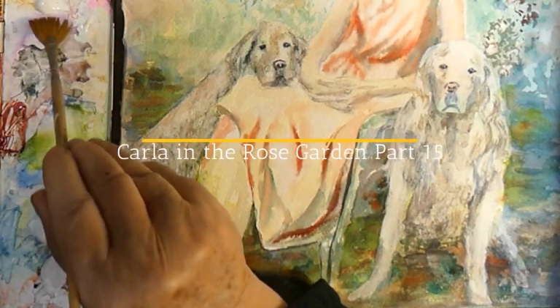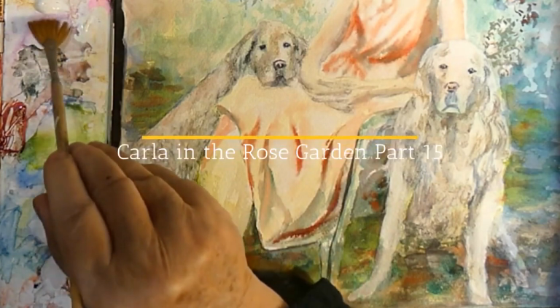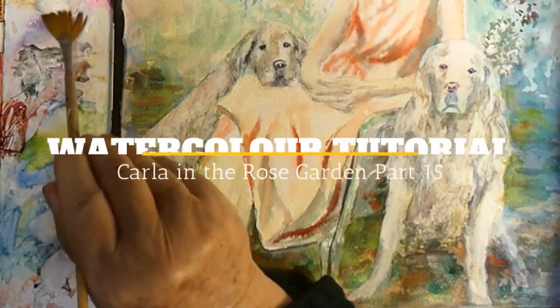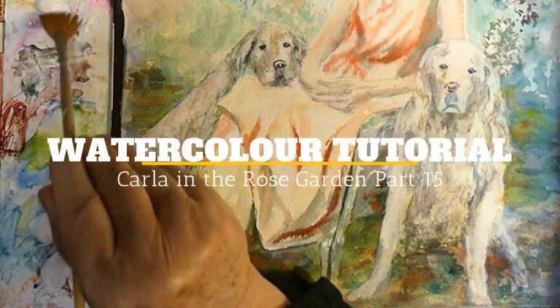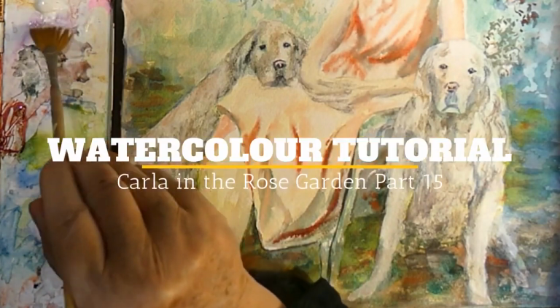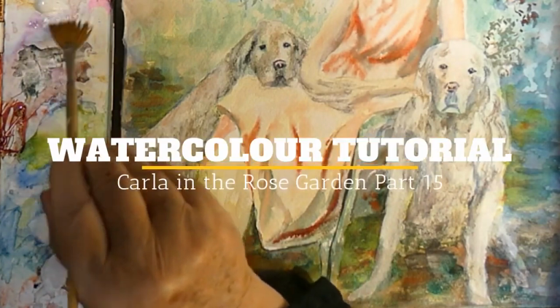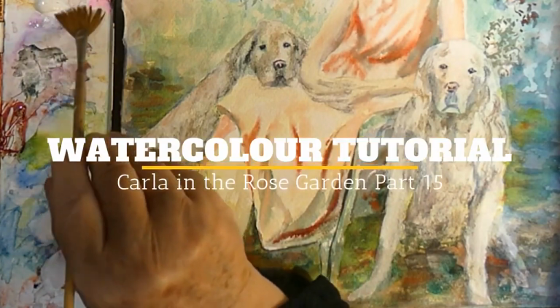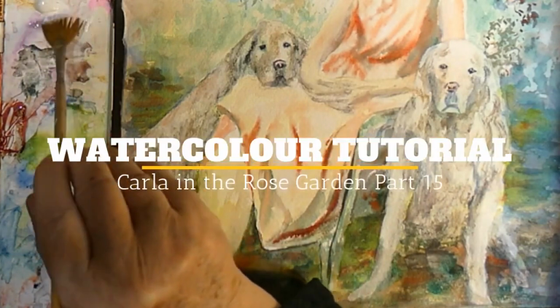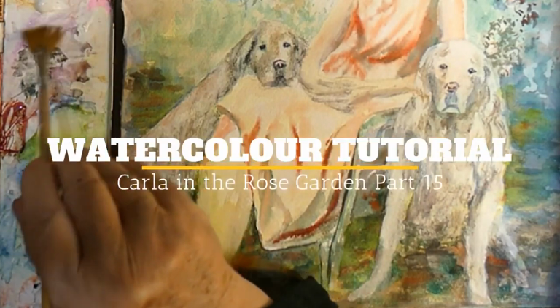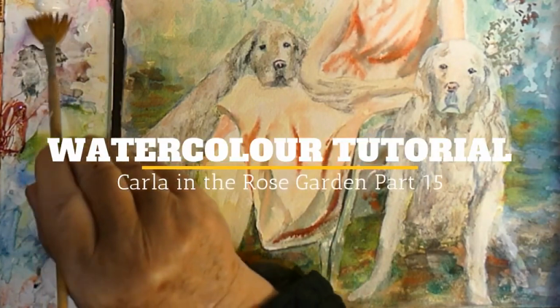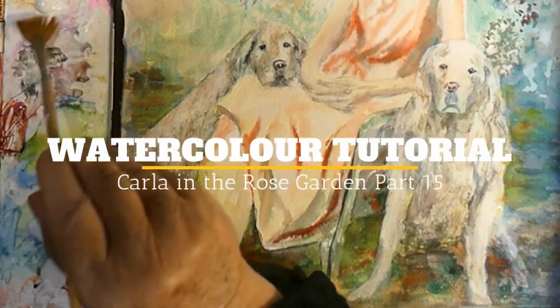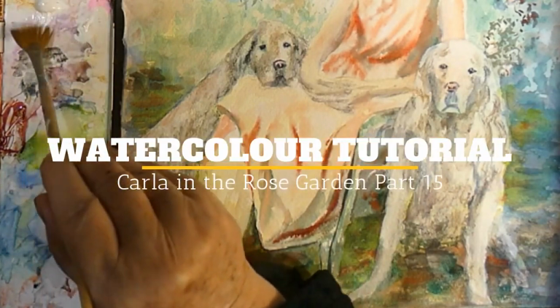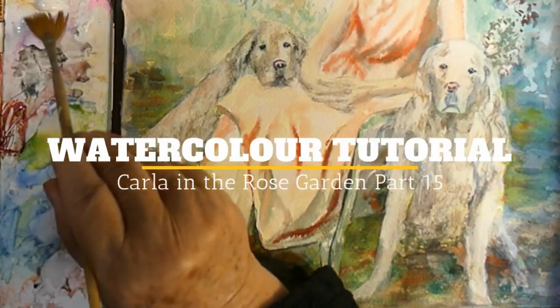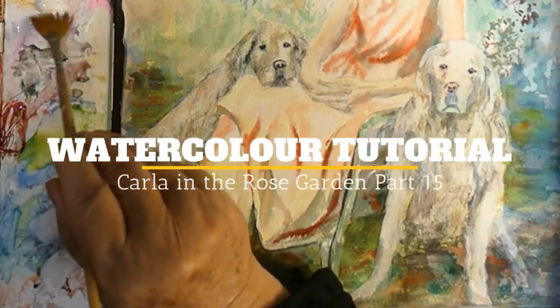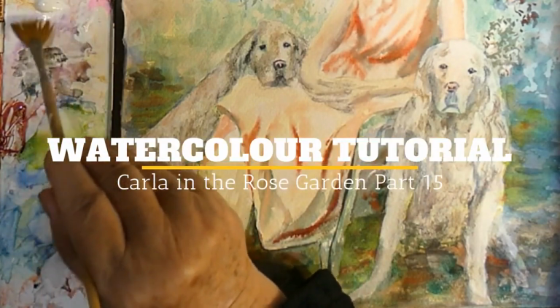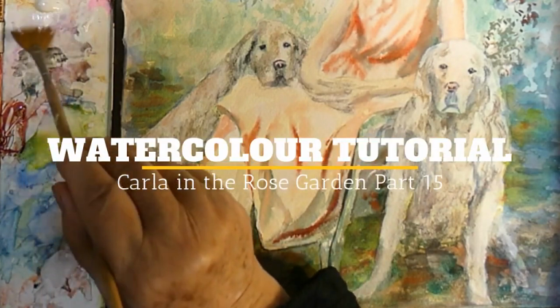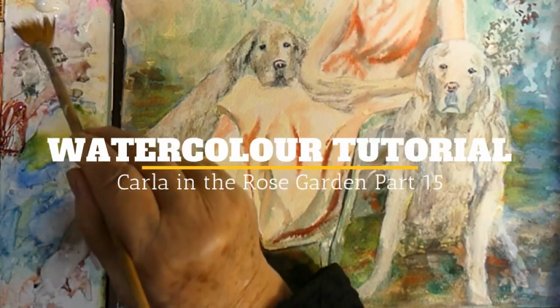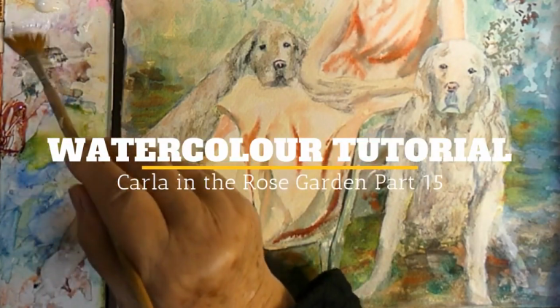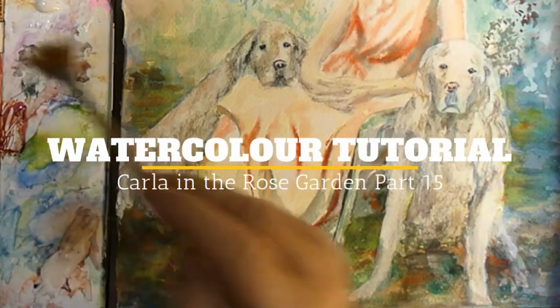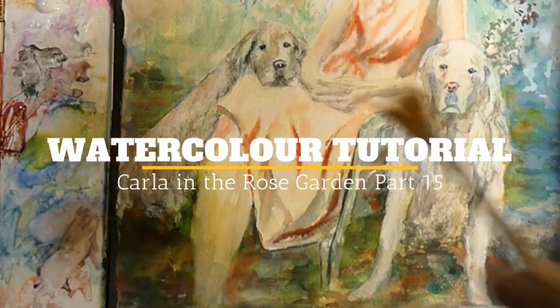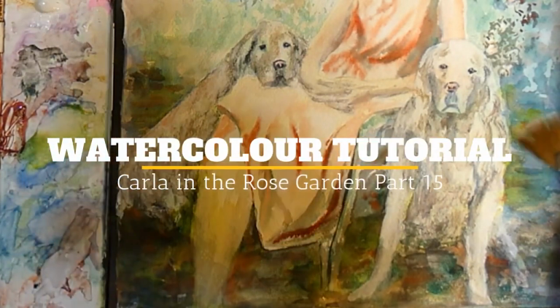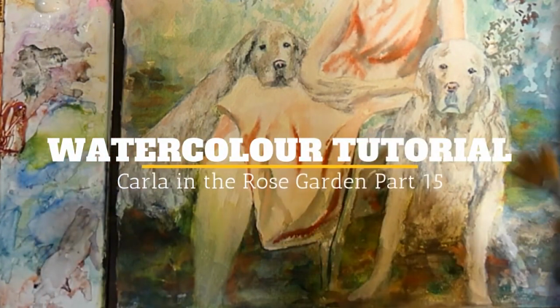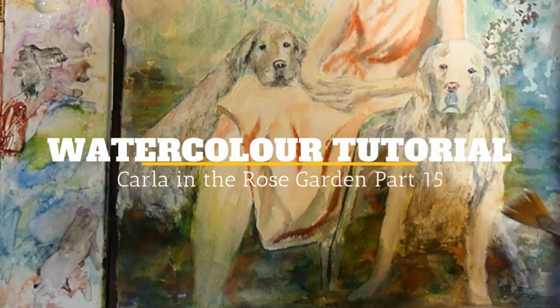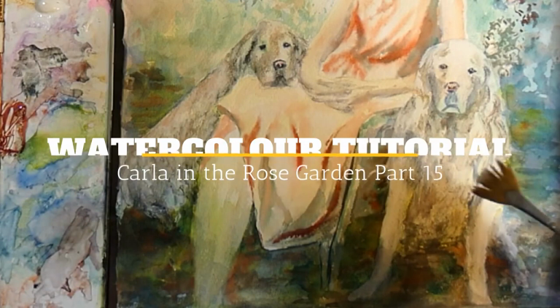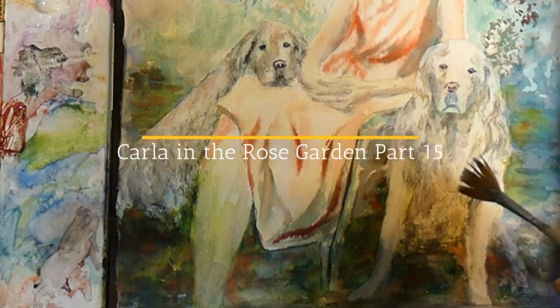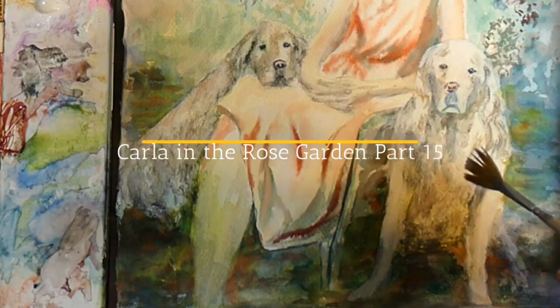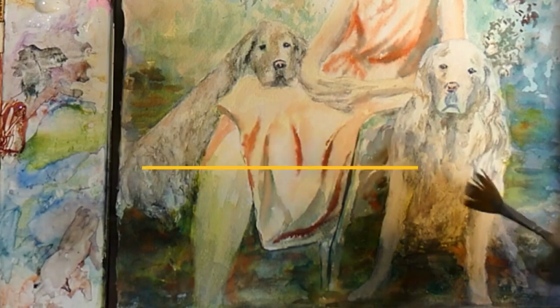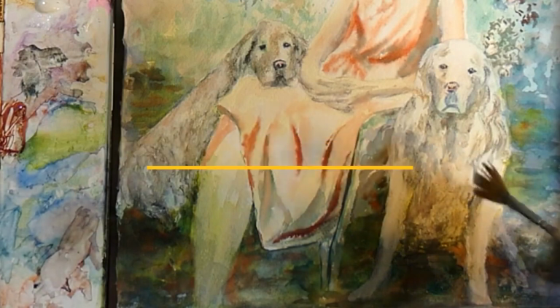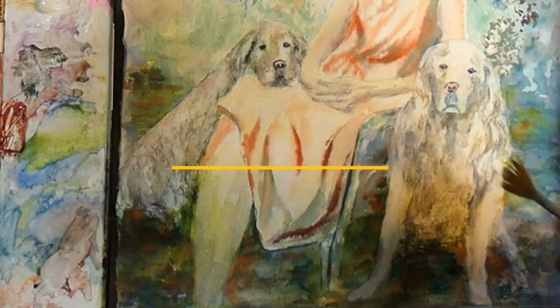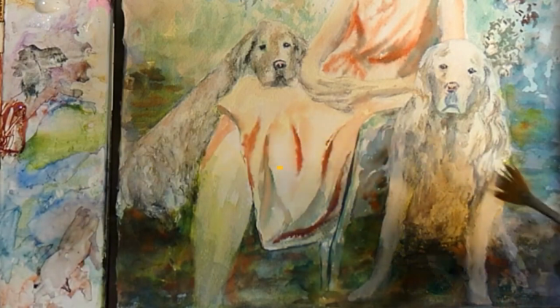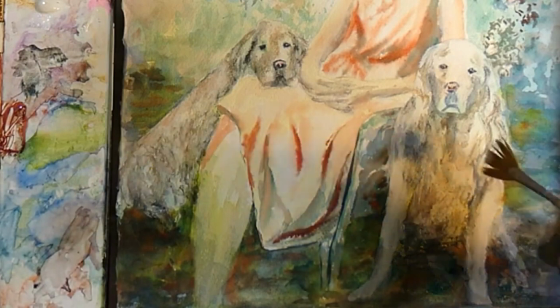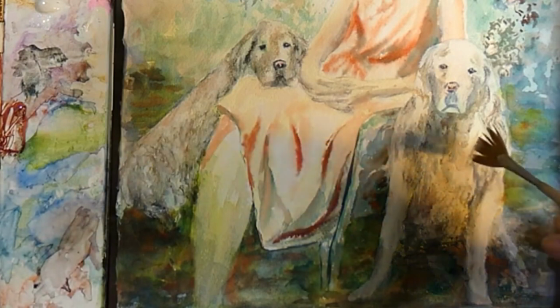Hello, it's Rune again and this is session 15 of painting Carla in the Rose Garden.